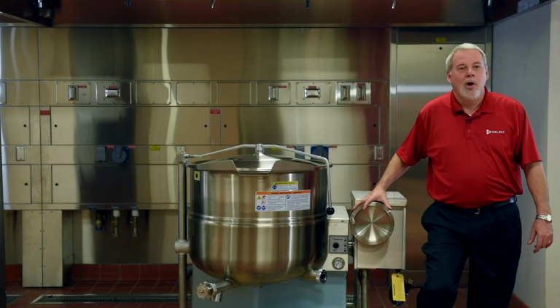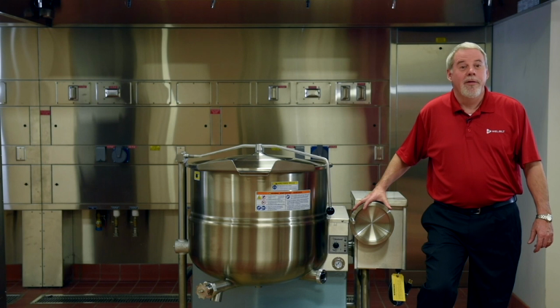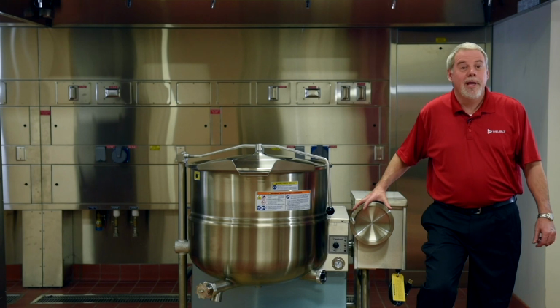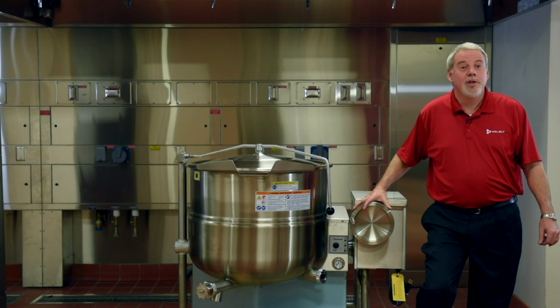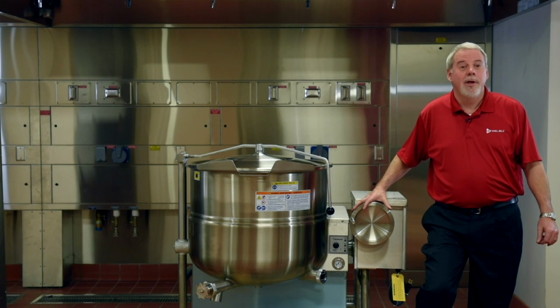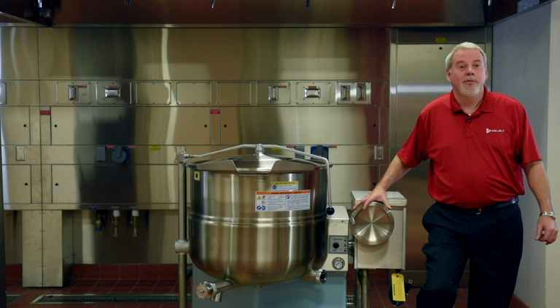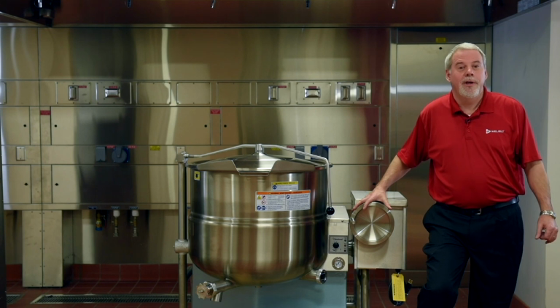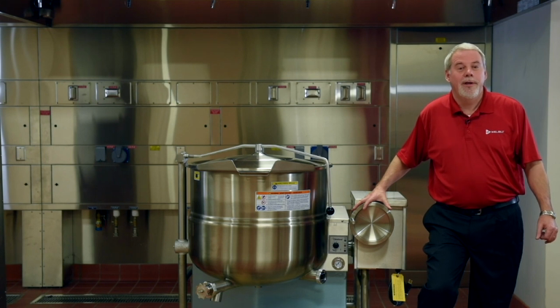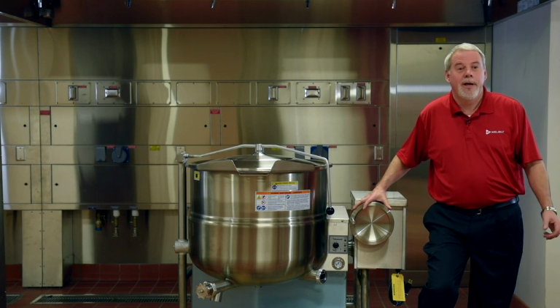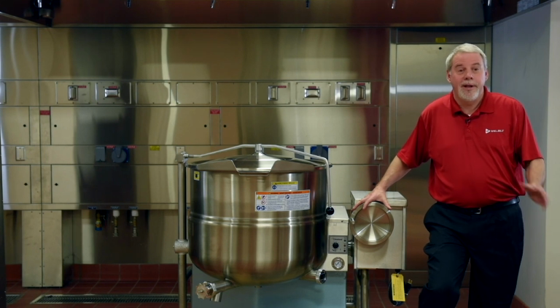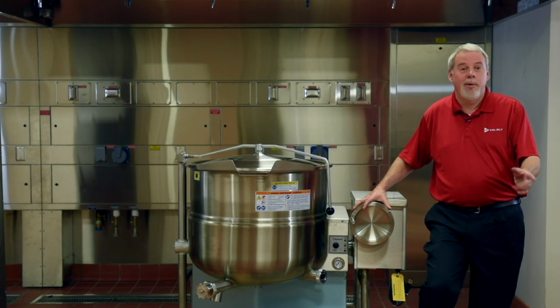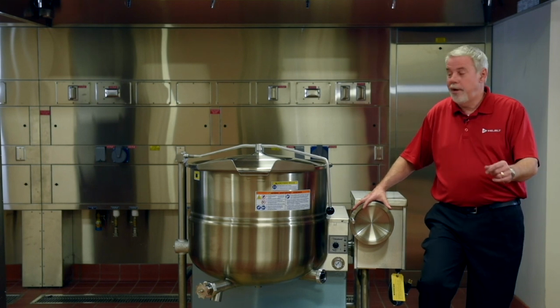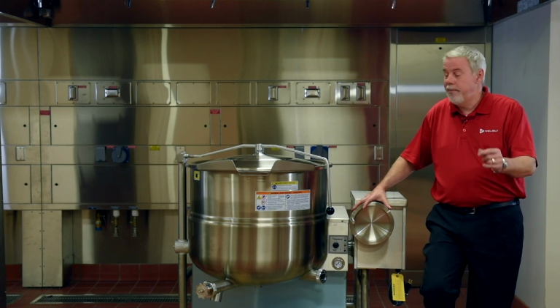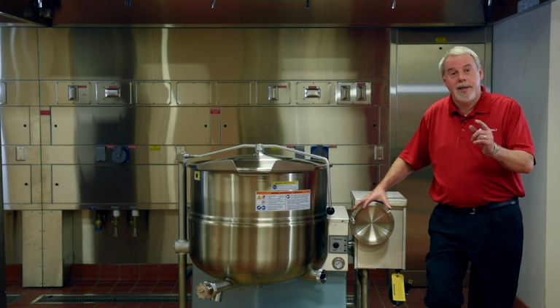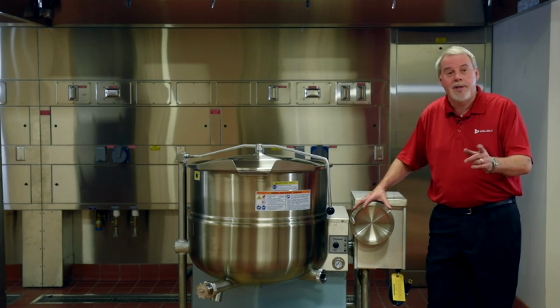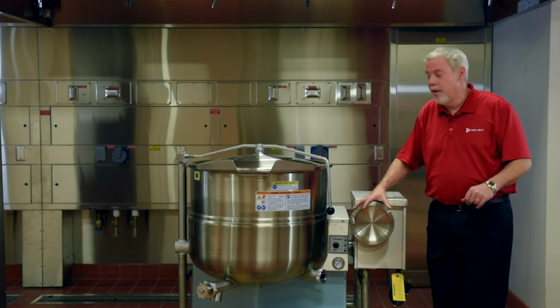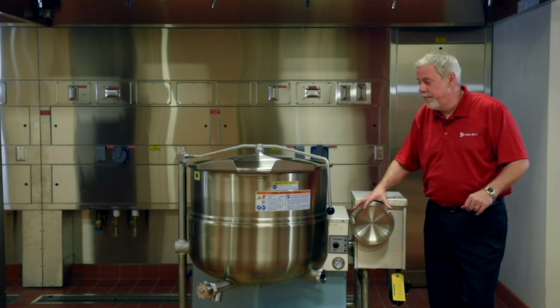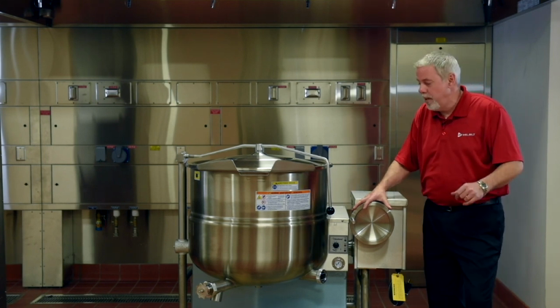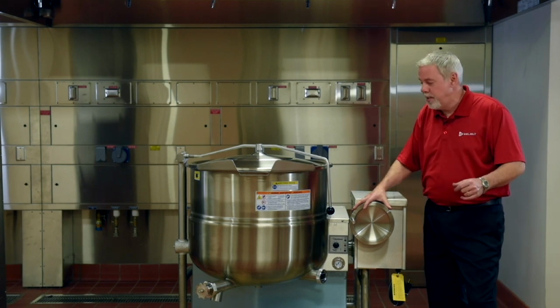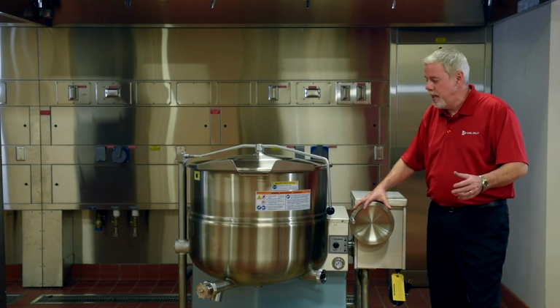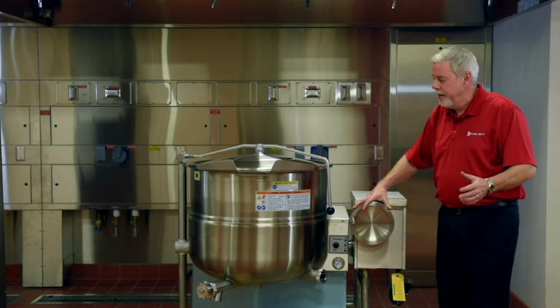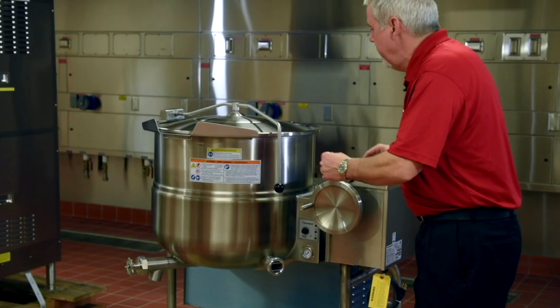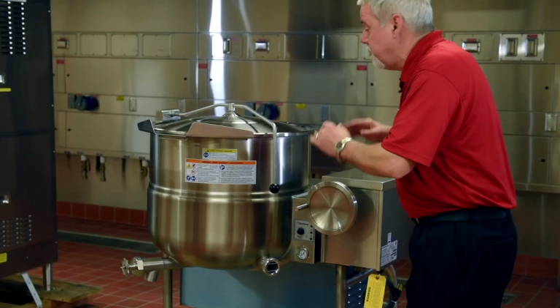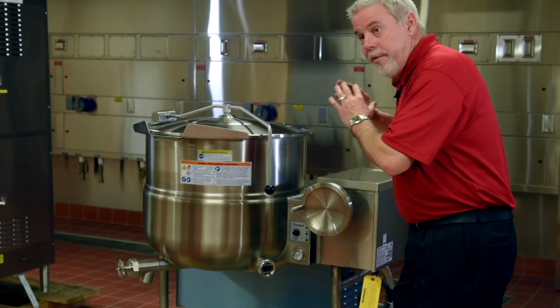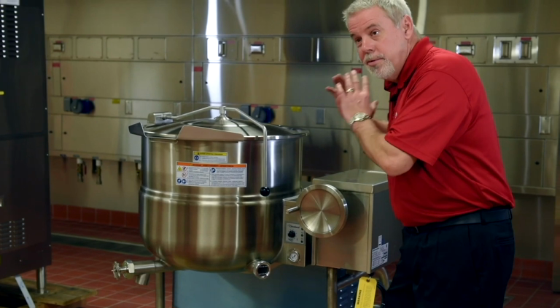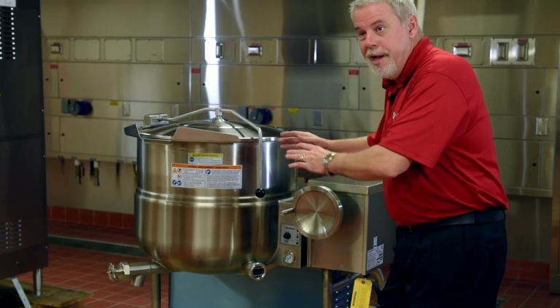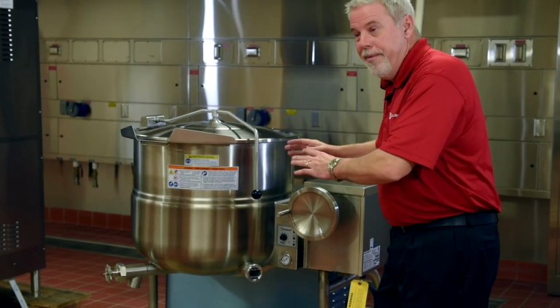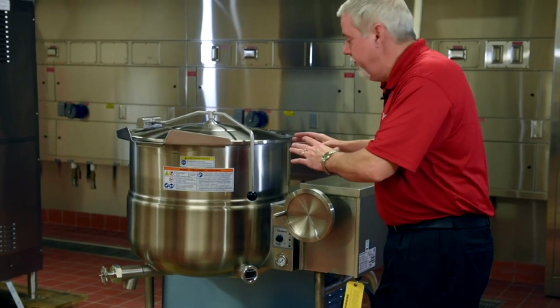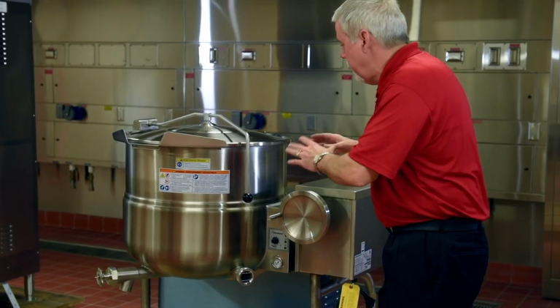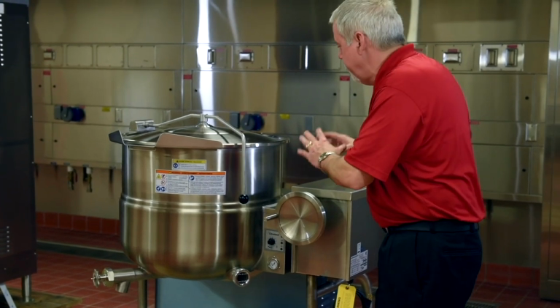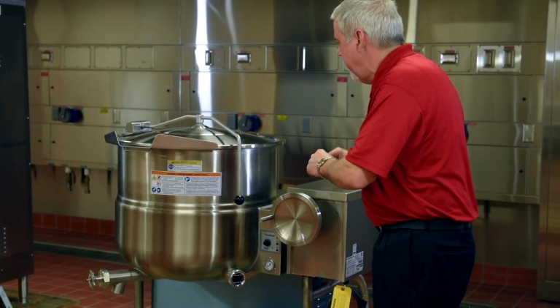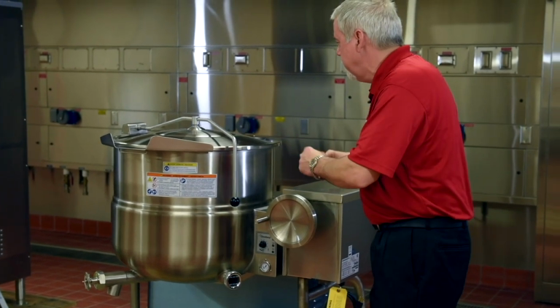Hello everybody, I'm Joe Nicholson. Today I want to talk to you about the KGL 40T. This is one of our most popular models of kettles.